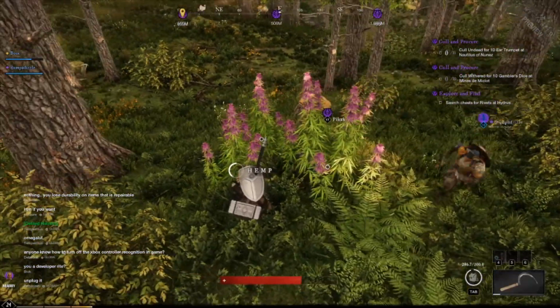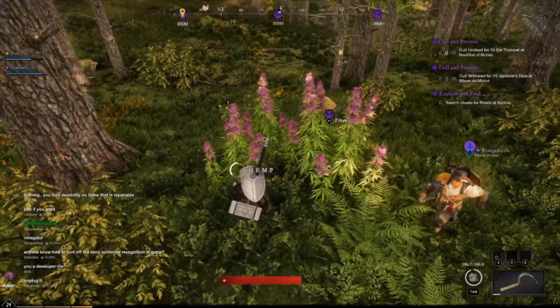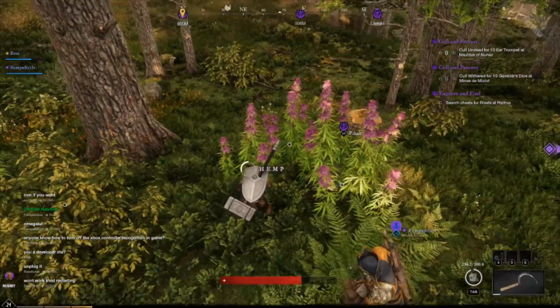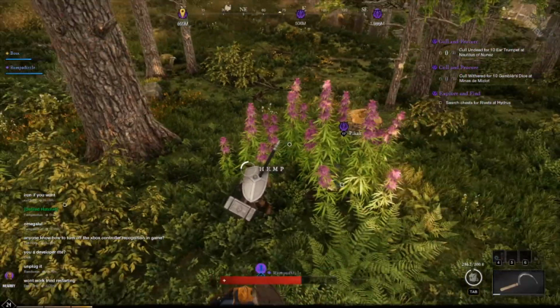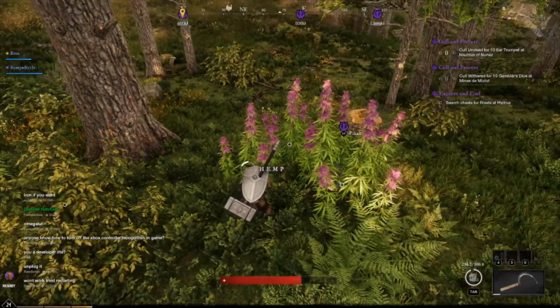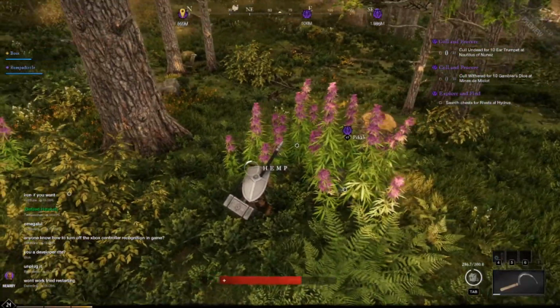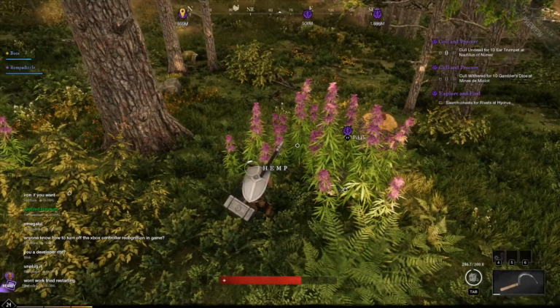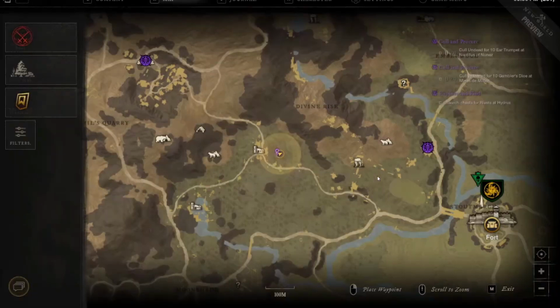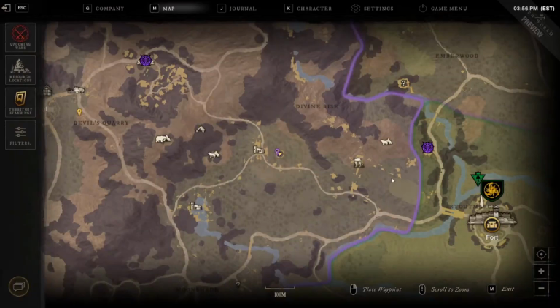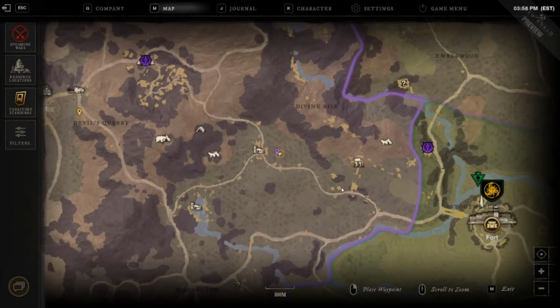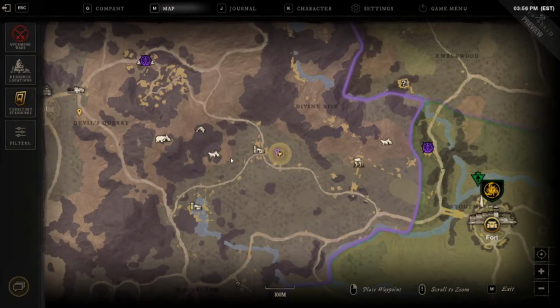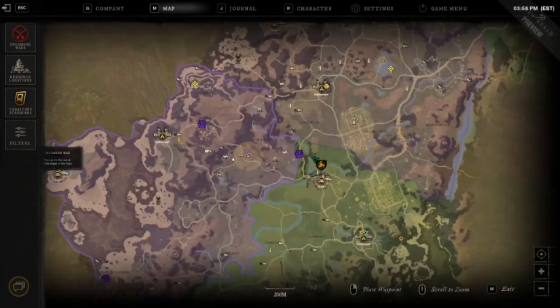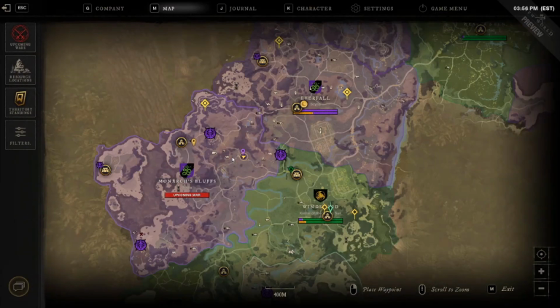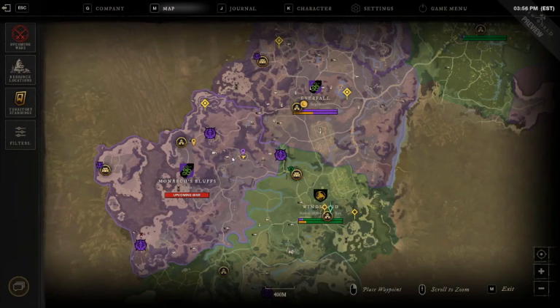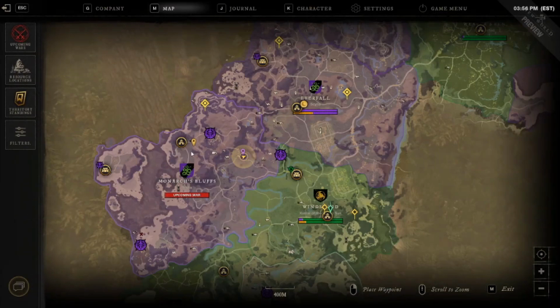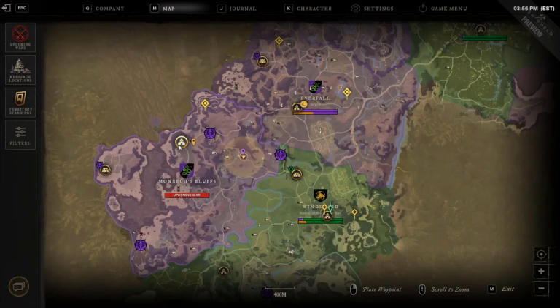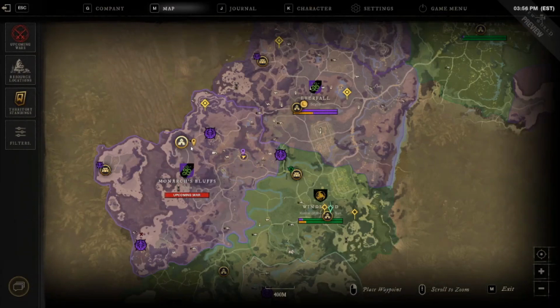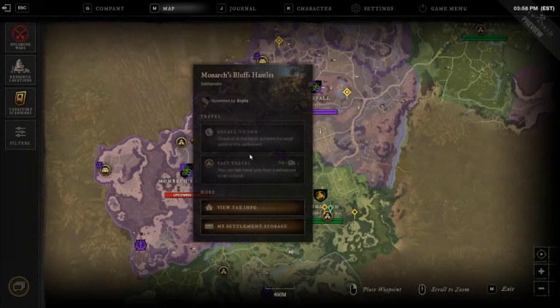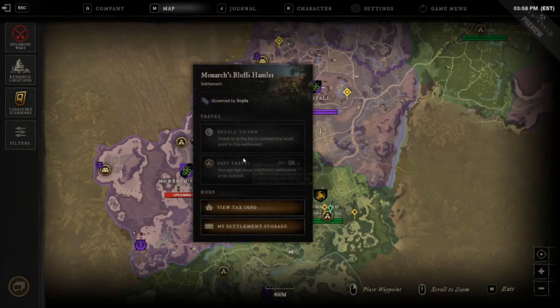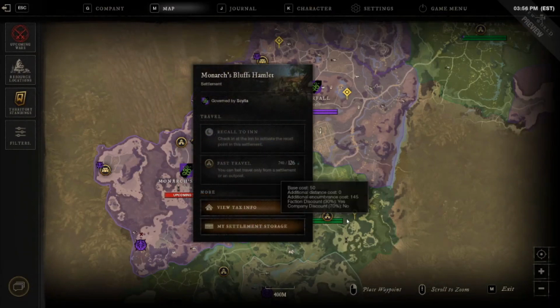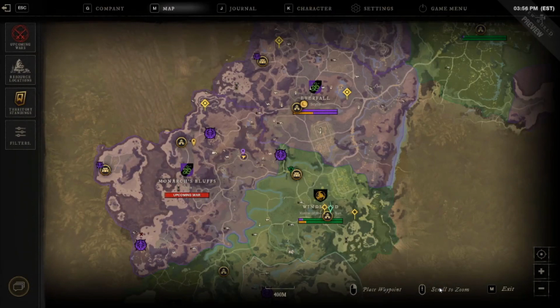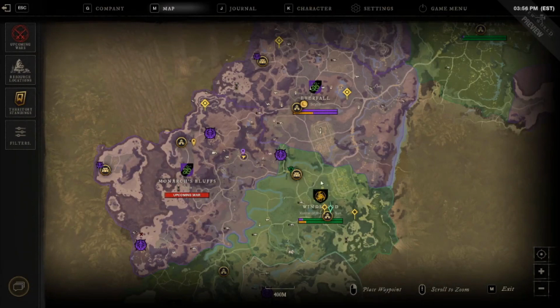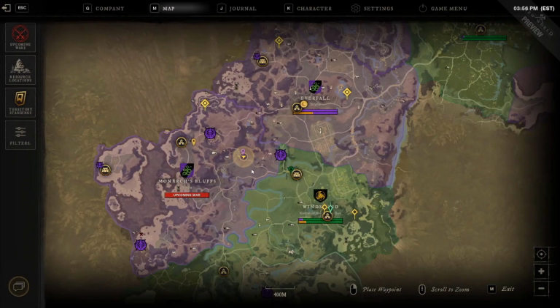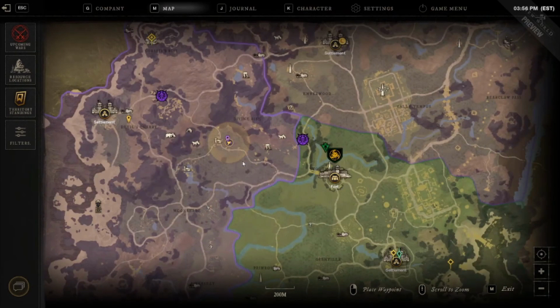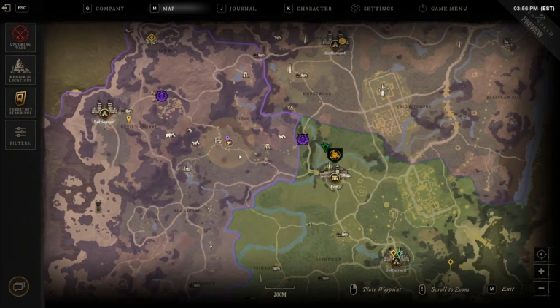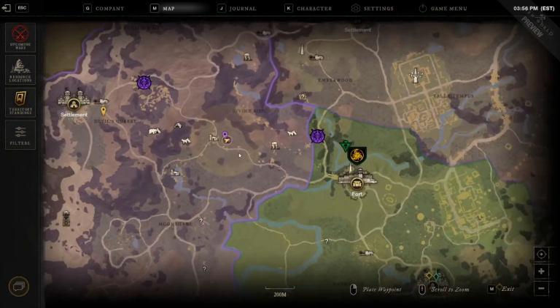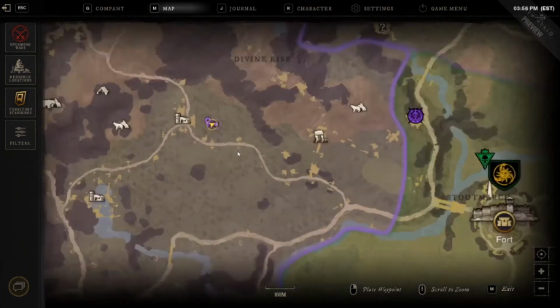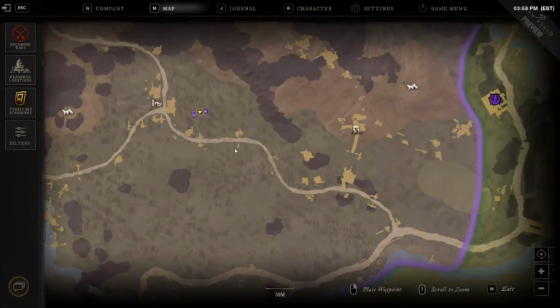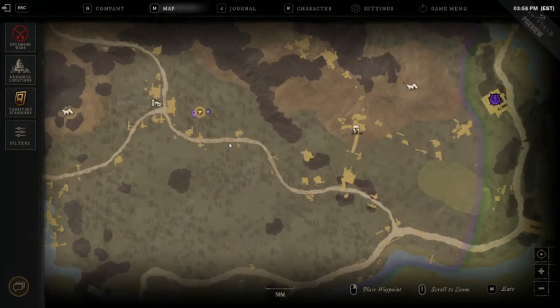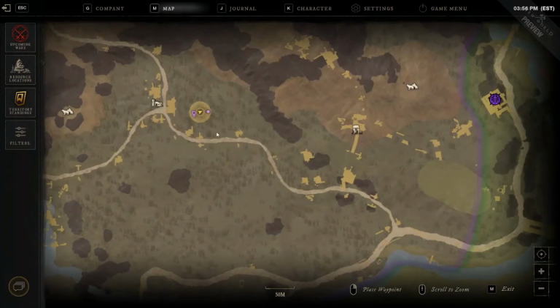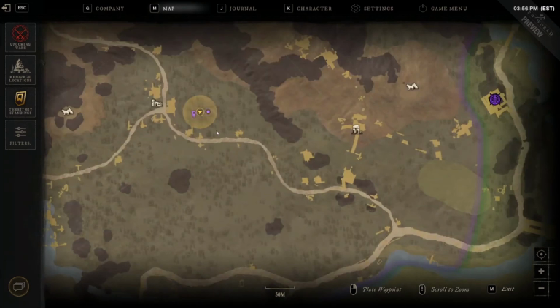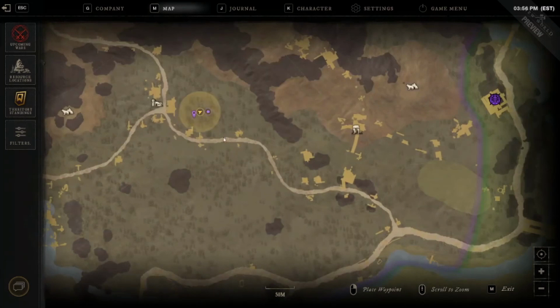The first spot is in Monarch's Bluff — there's about six nodes that spawn. I'll show you right here on the map where it's located.